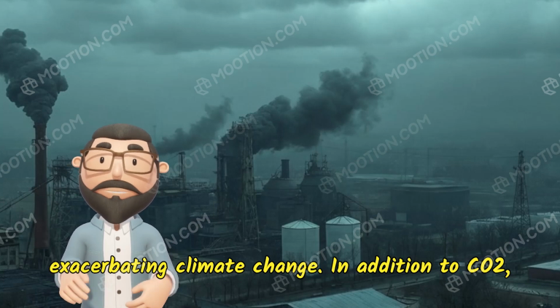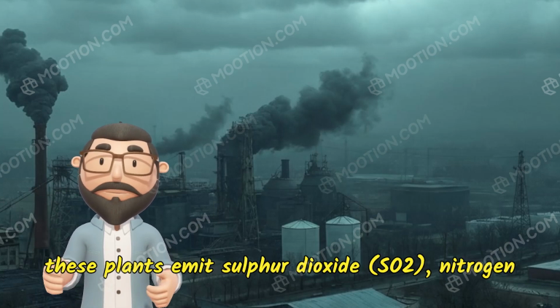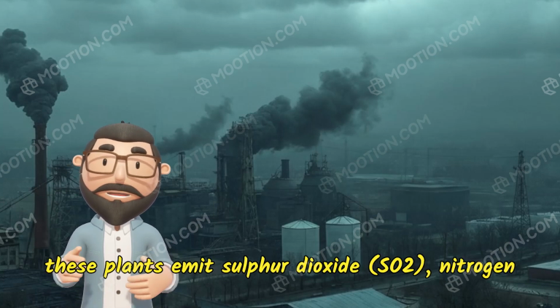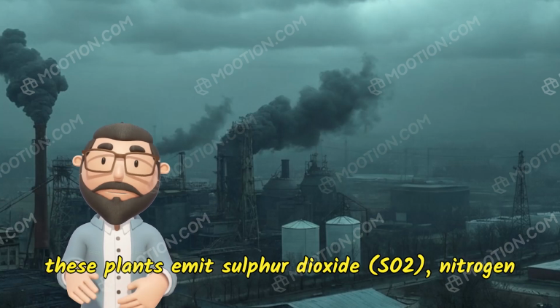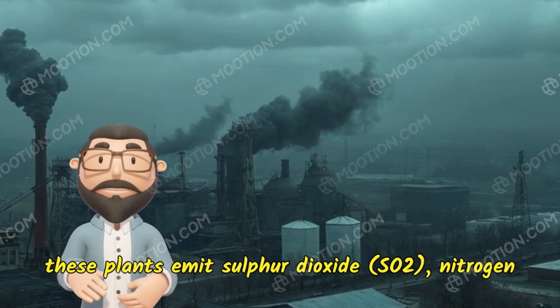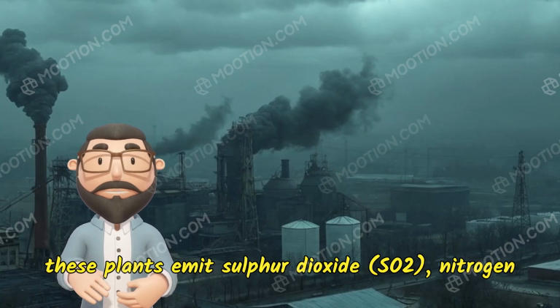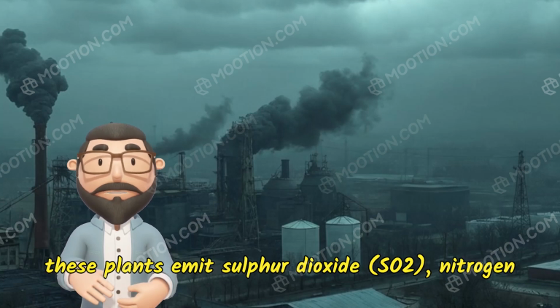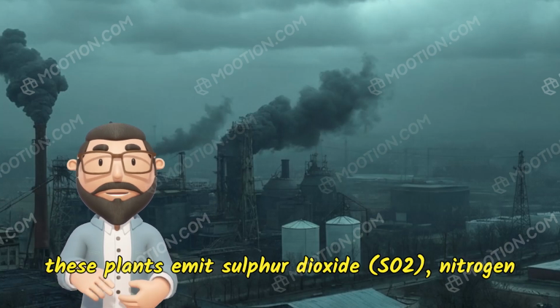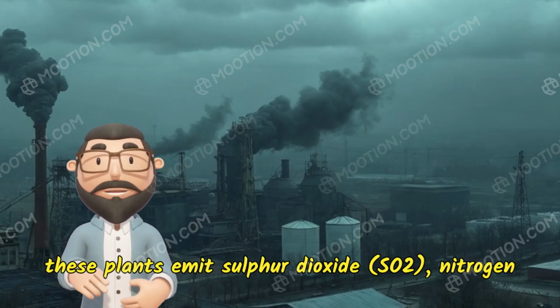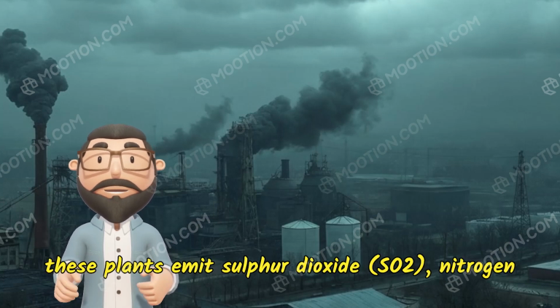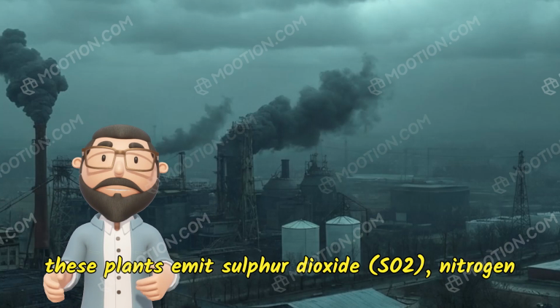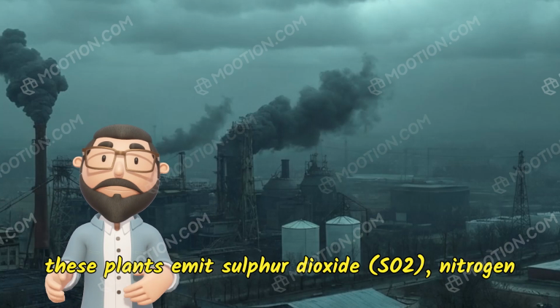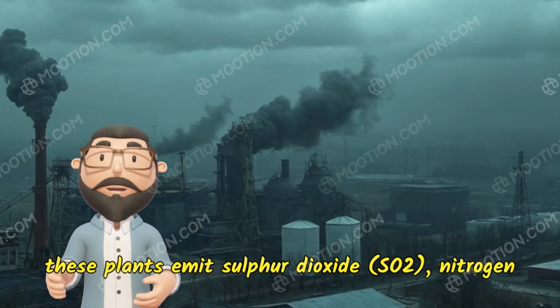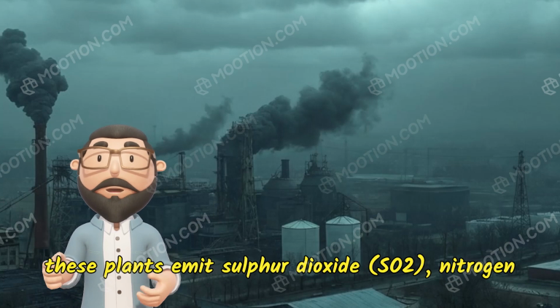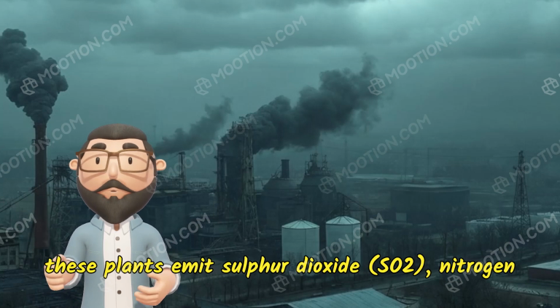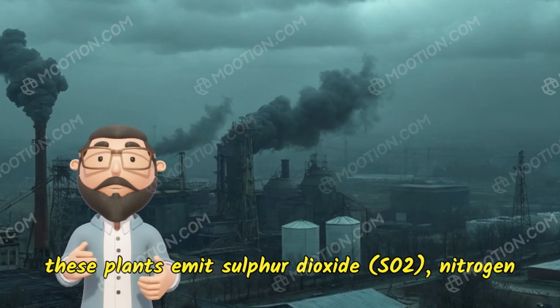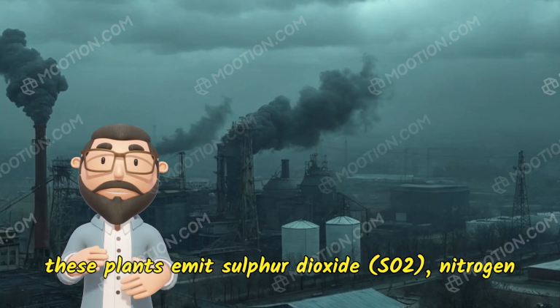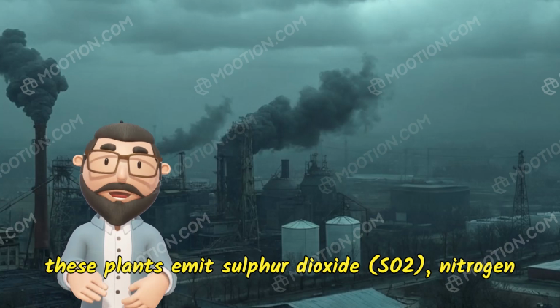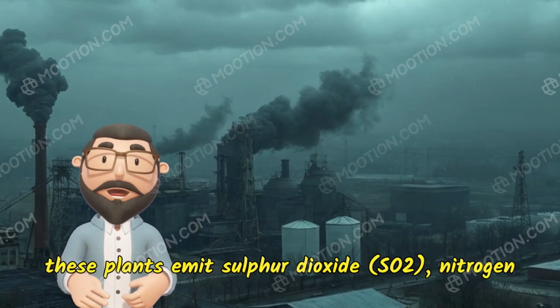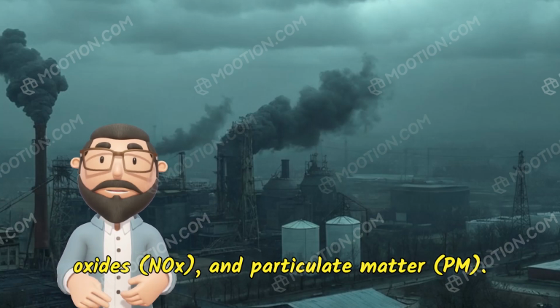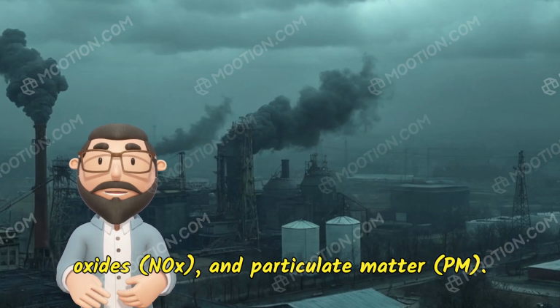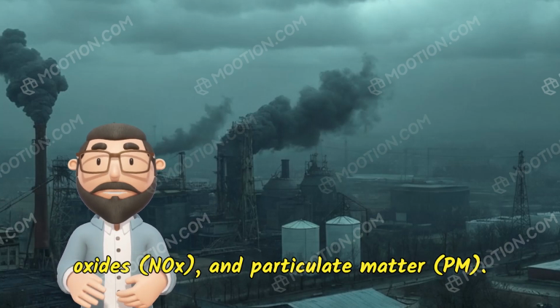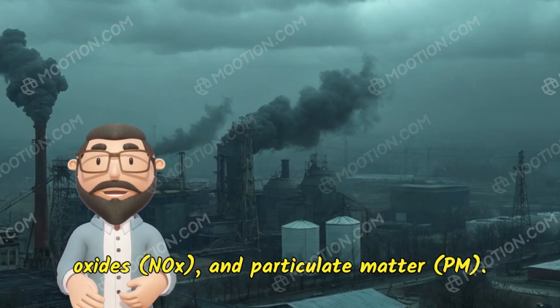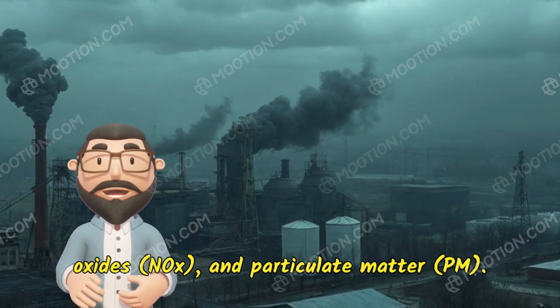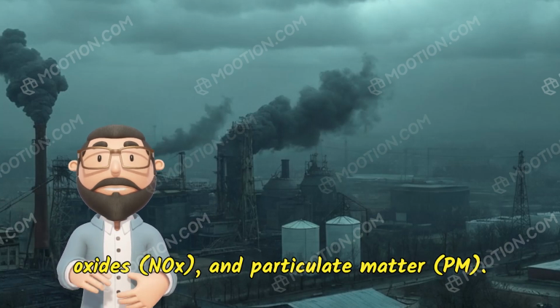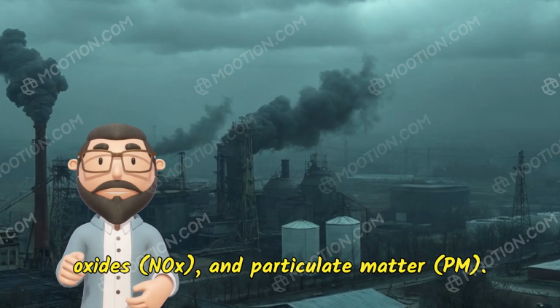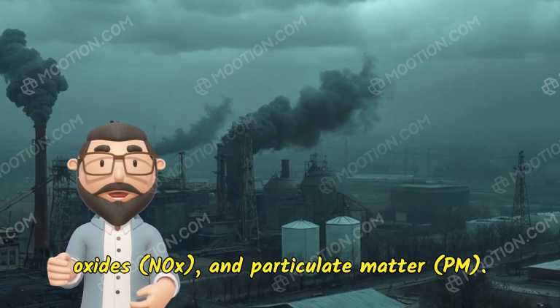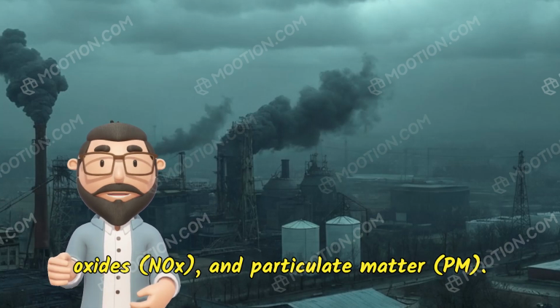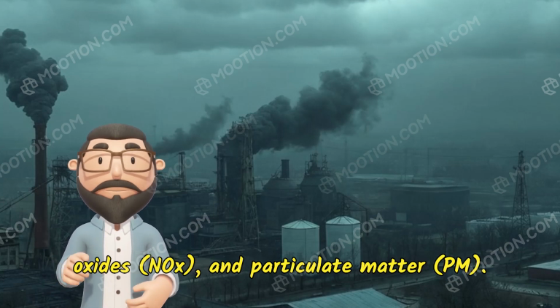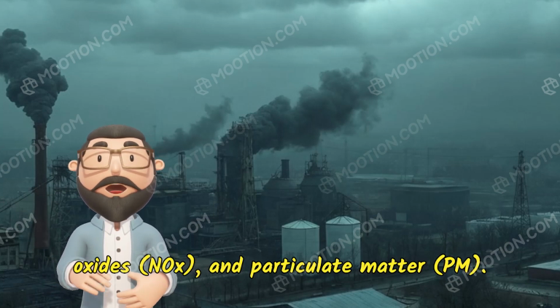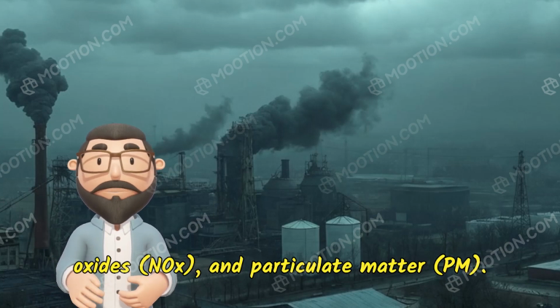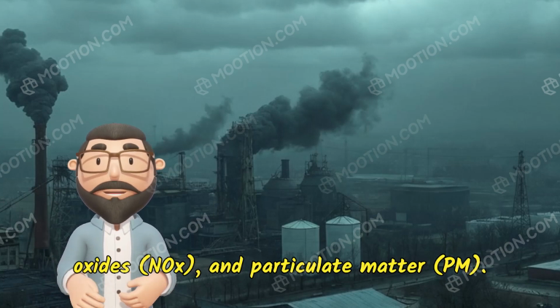In addition to CO2, these plants emit sulfur dioxide (SO2), nitrogen oxides (NOx), and particulate matter (PM).